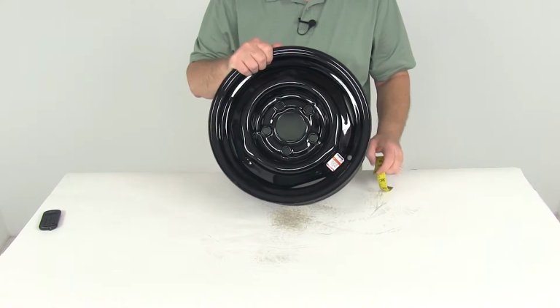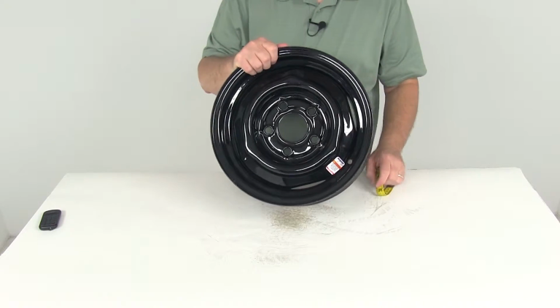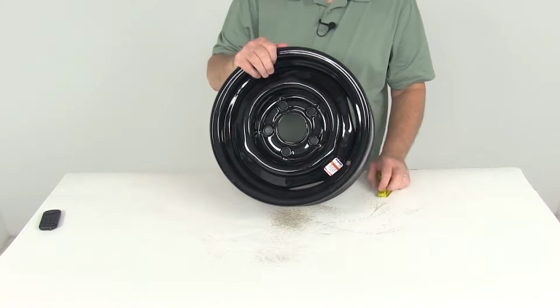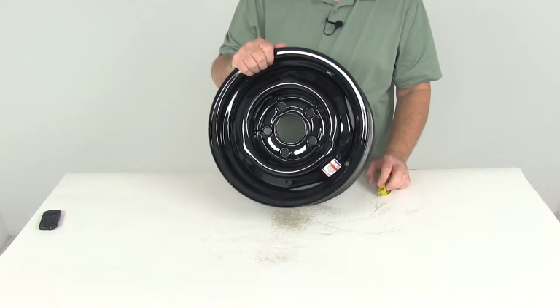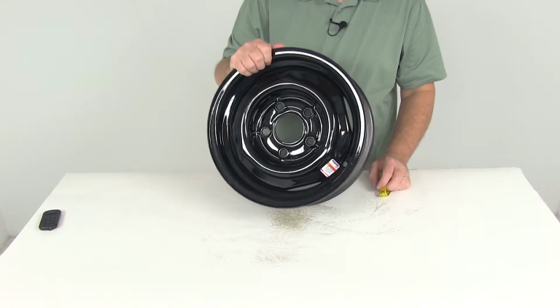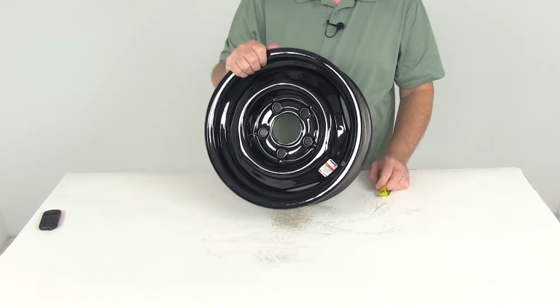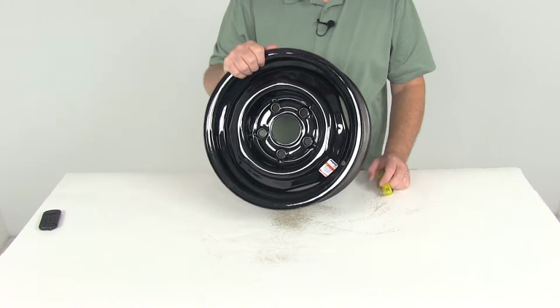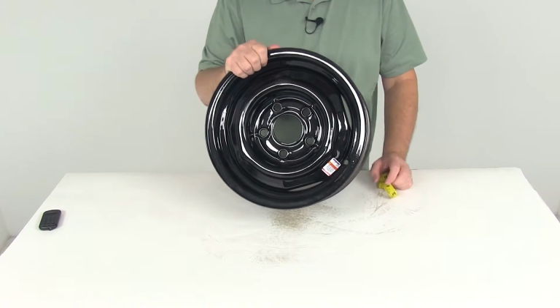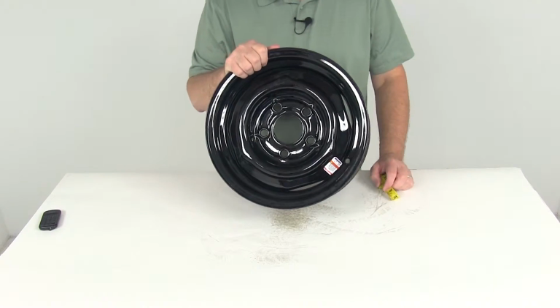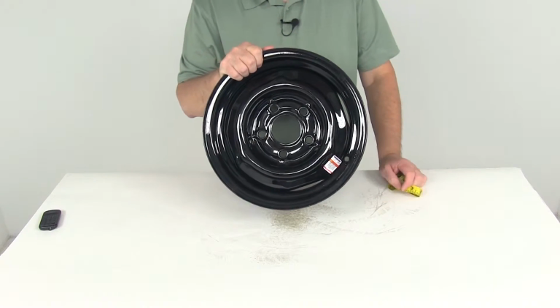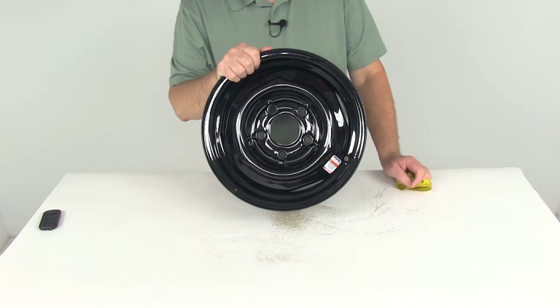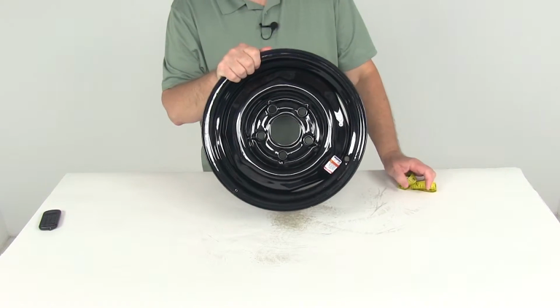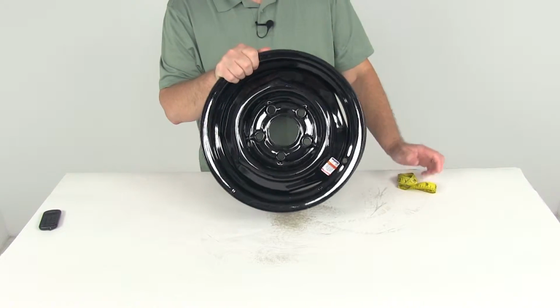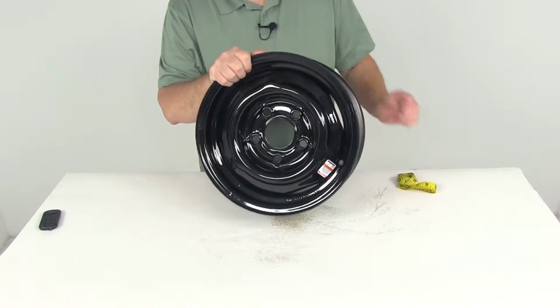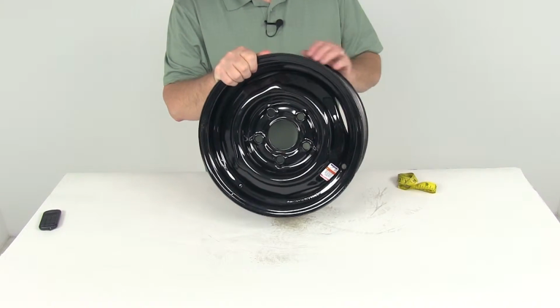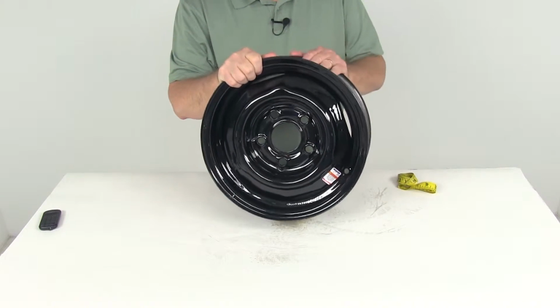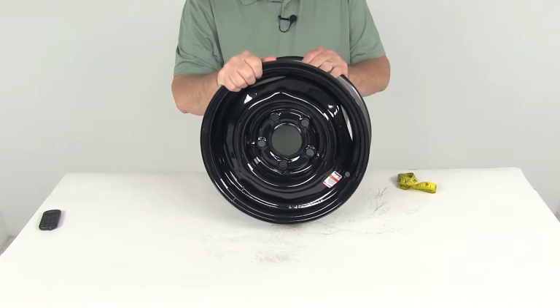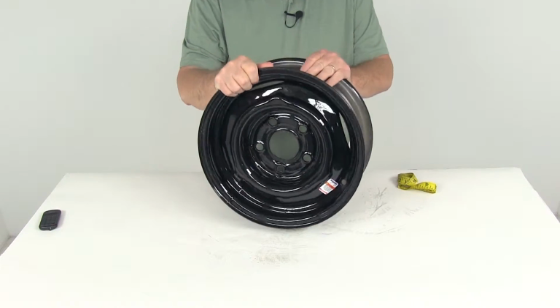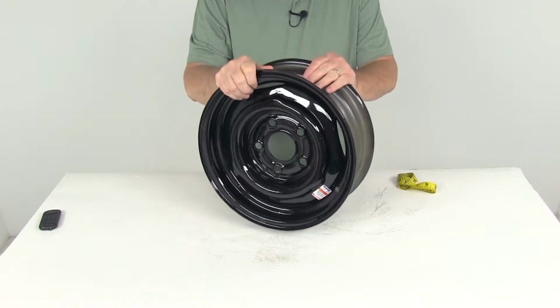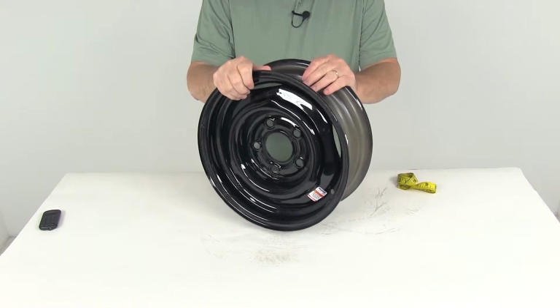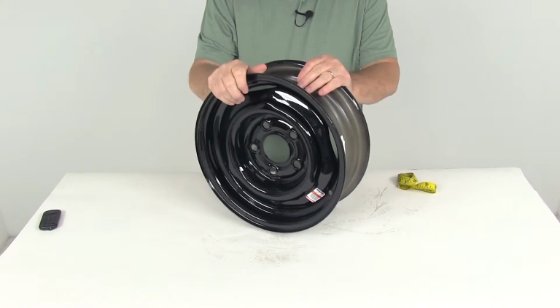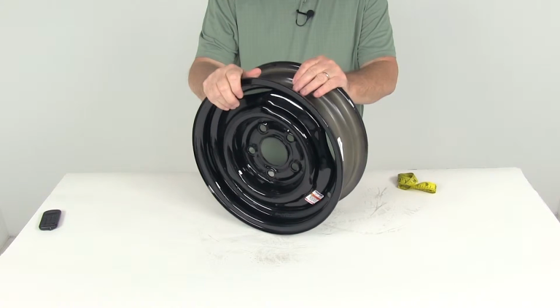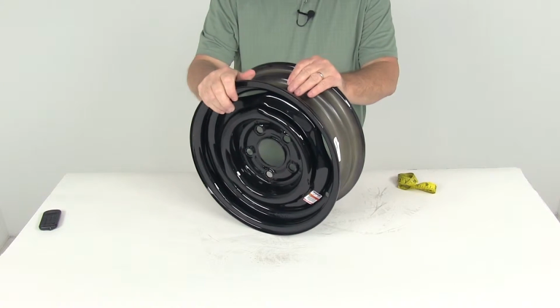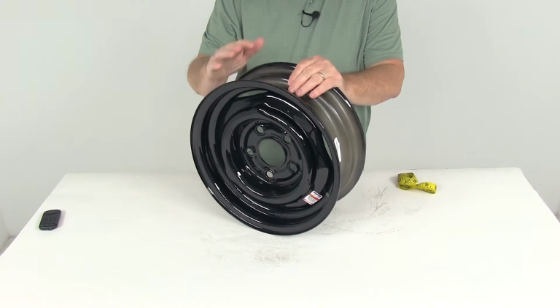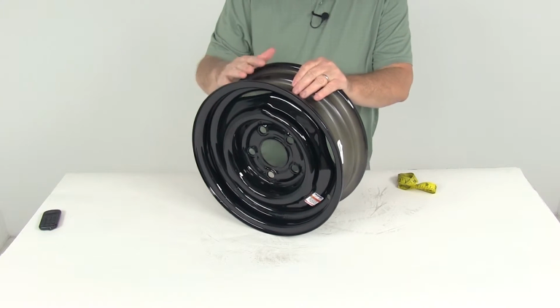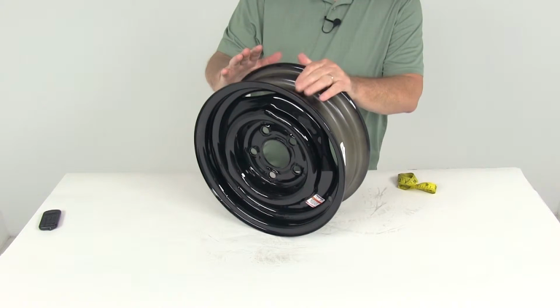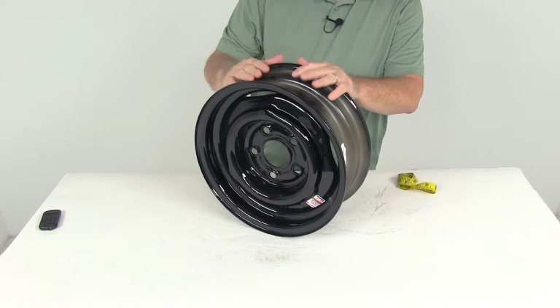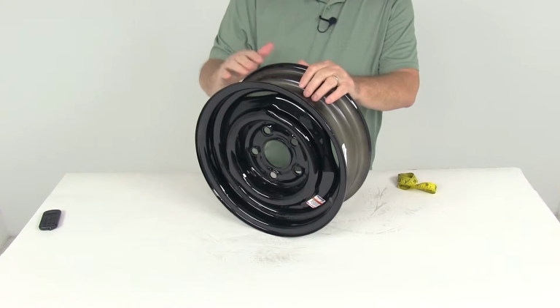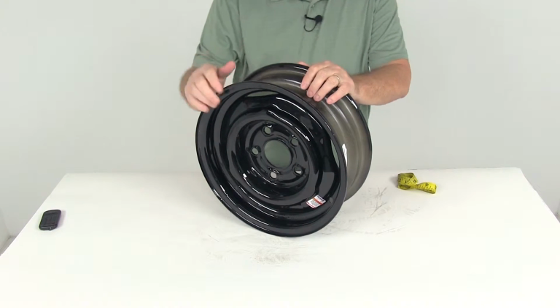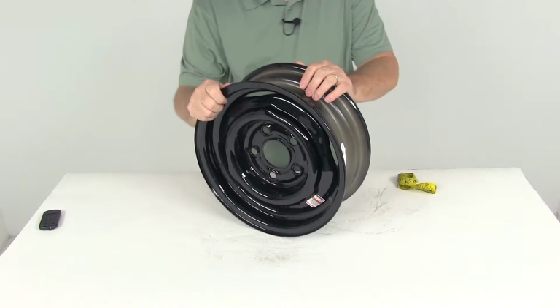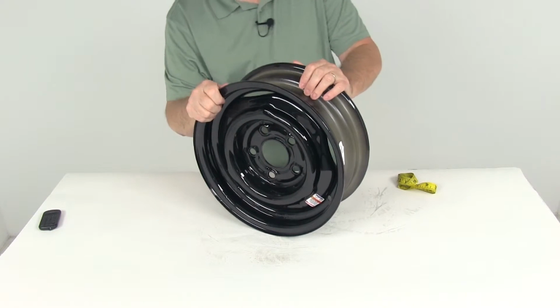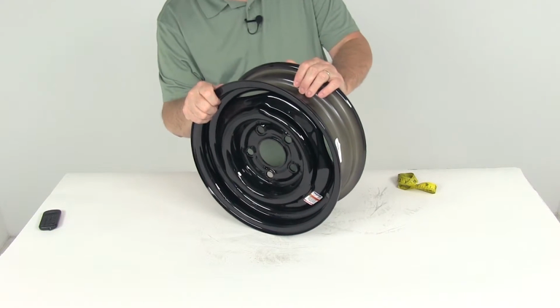The weight capacity on this wheel is 1,480 pounds. The last thing I want to mention is that this wheel does have an offset.